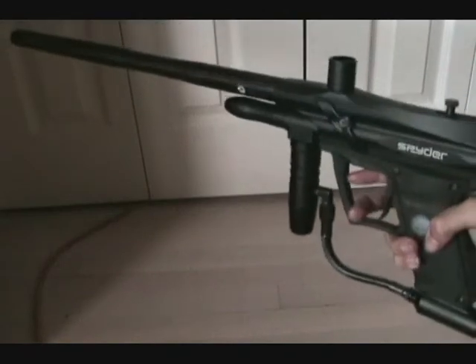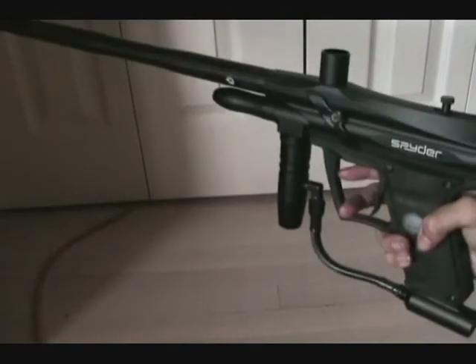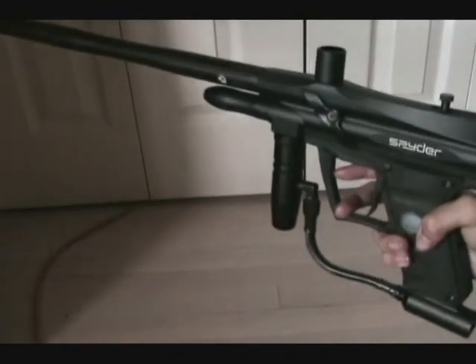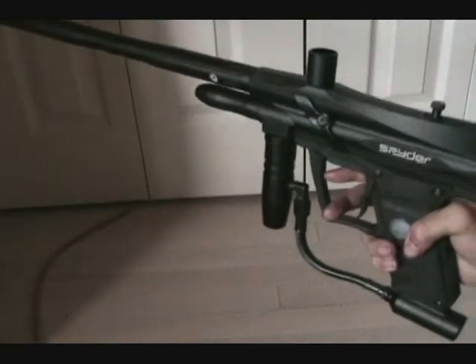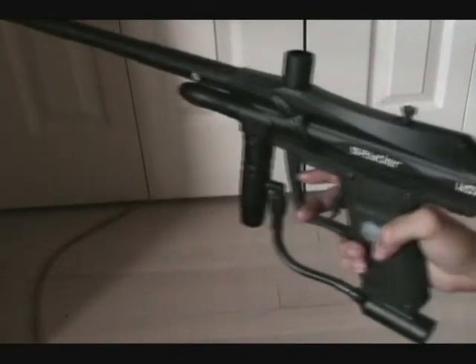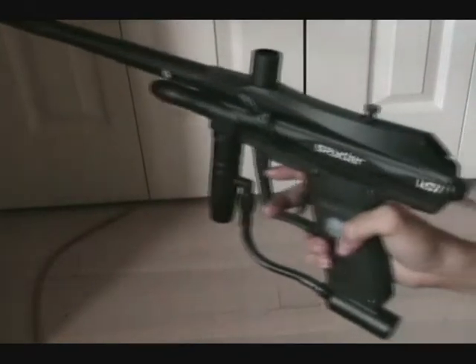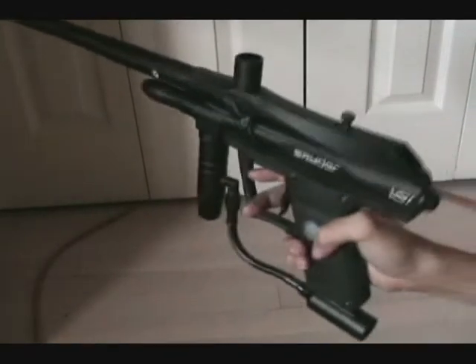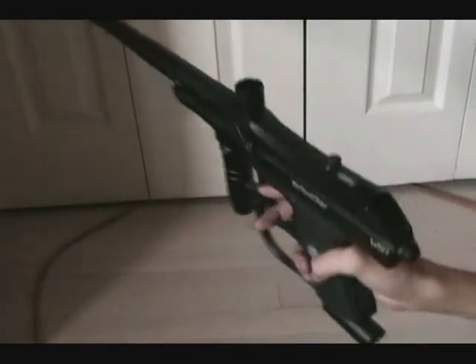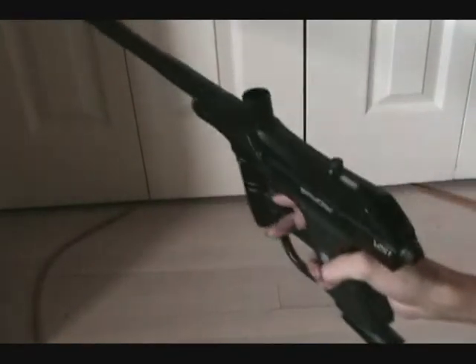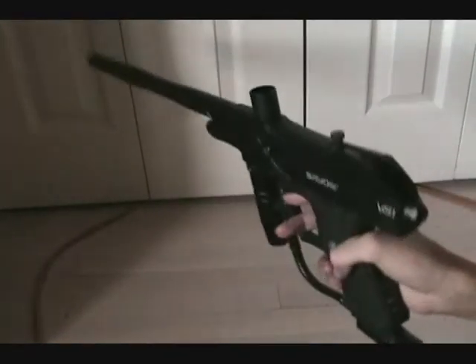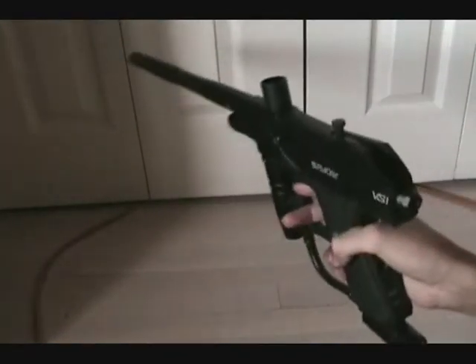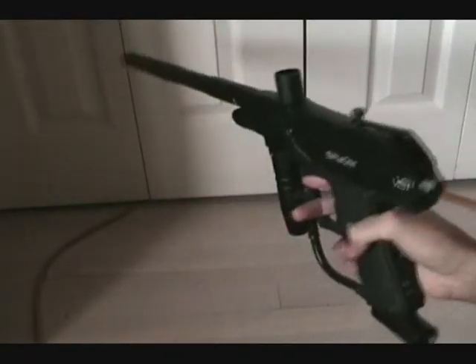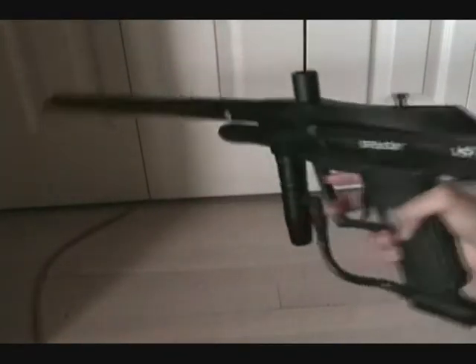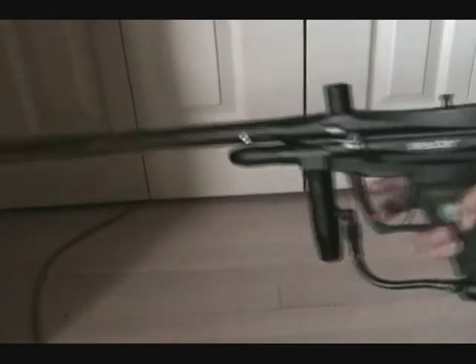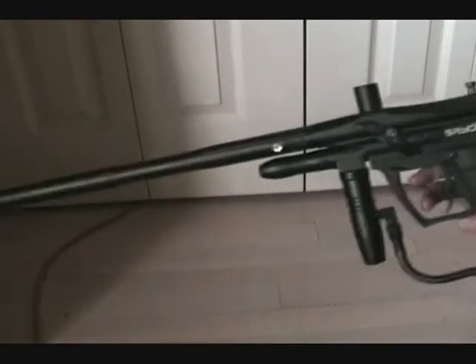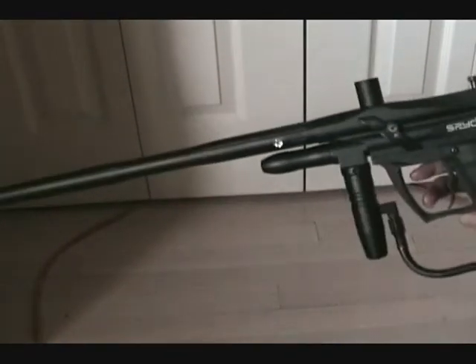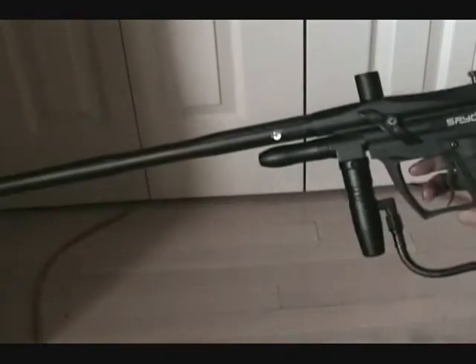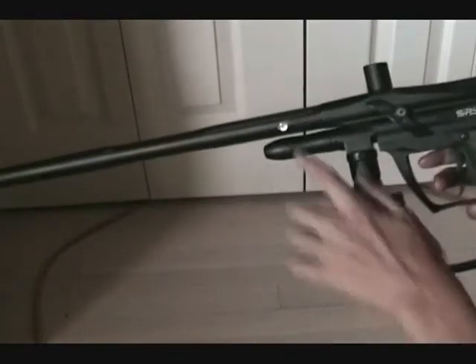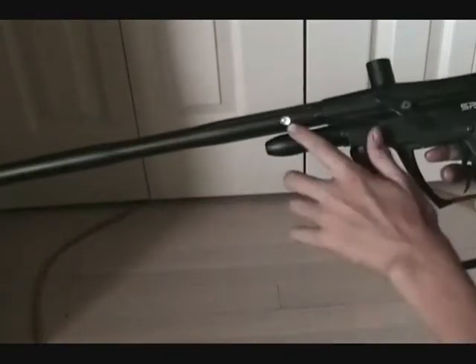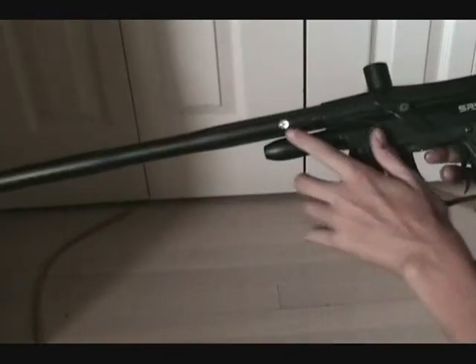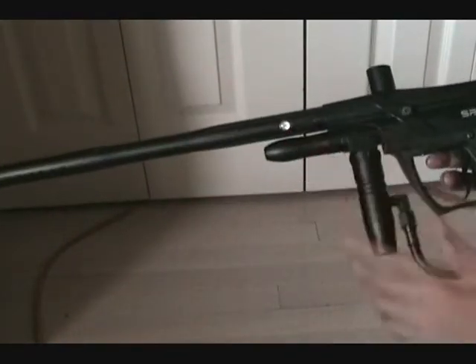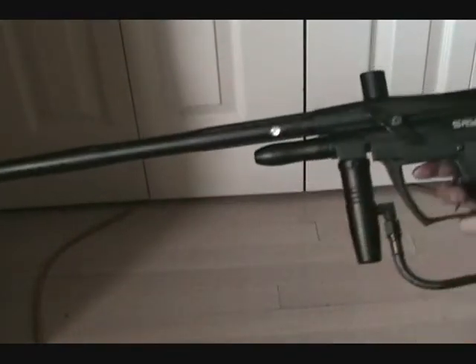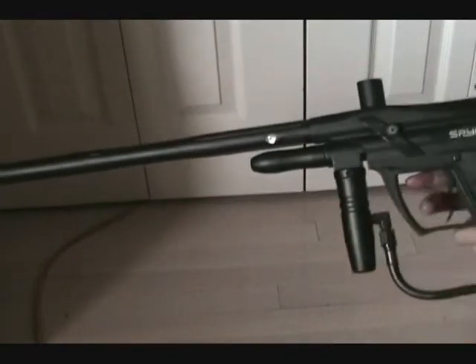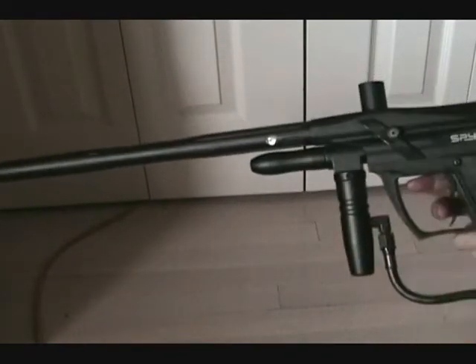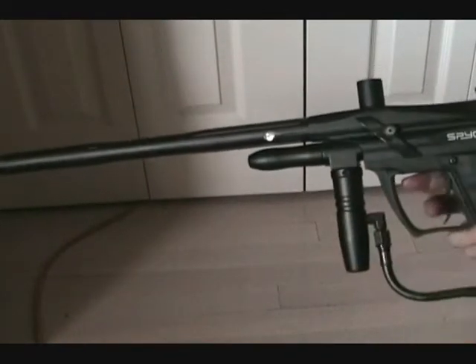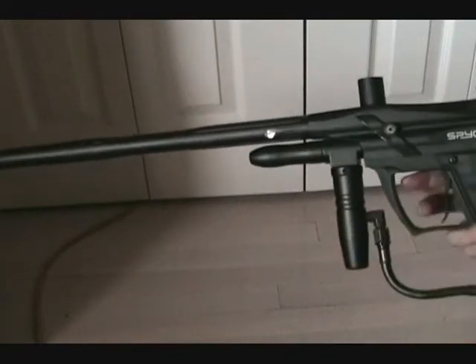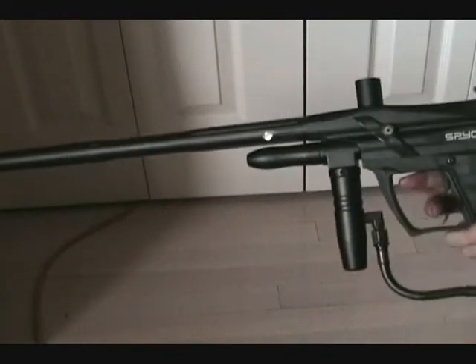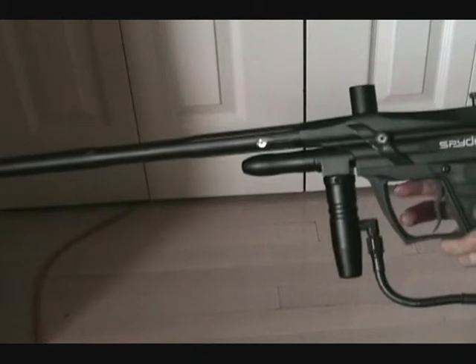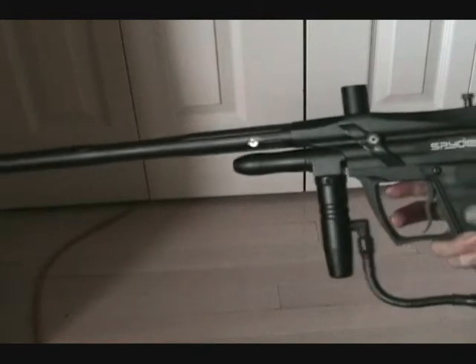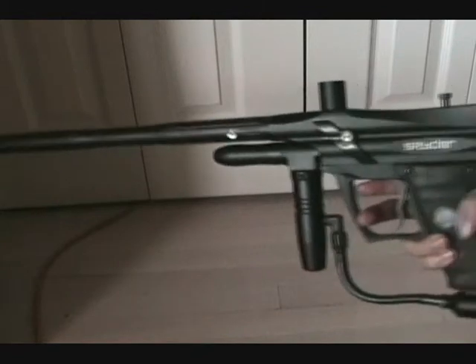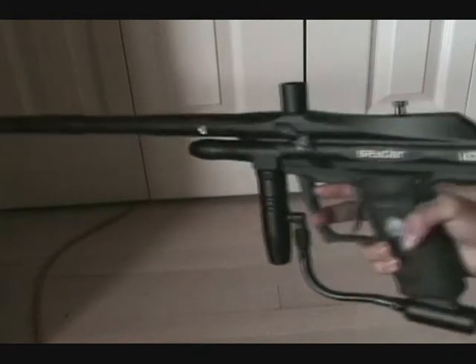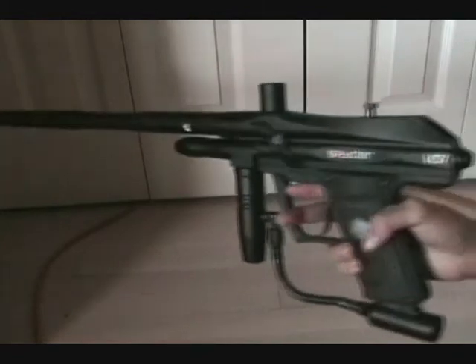I just upgraded to a sixteen-inch Smart Parts barrel. I think it's around forty bucks.